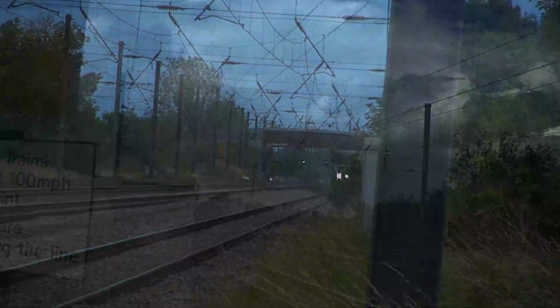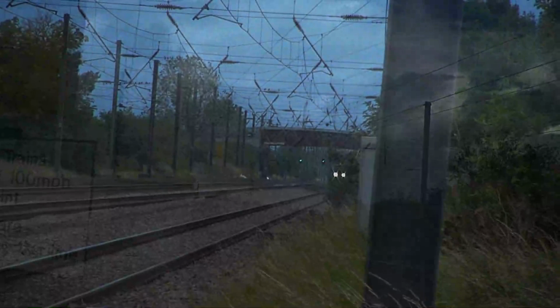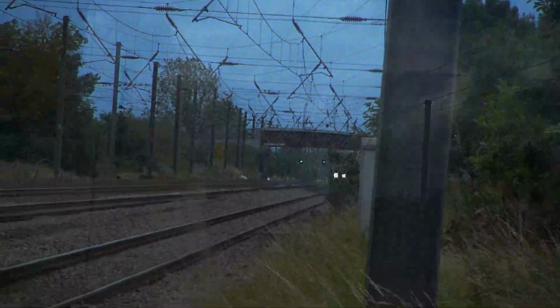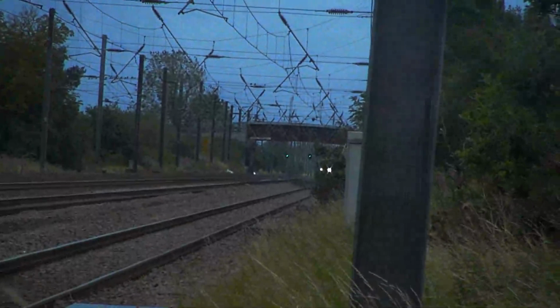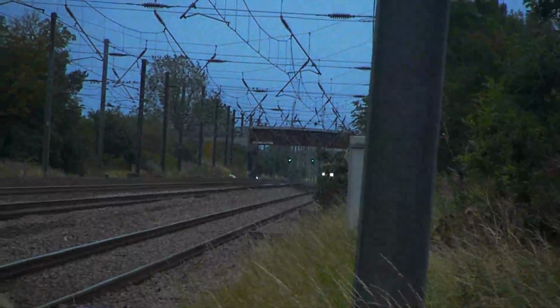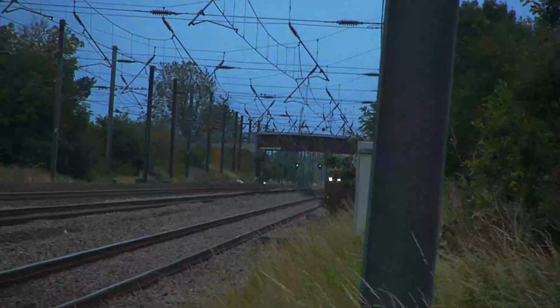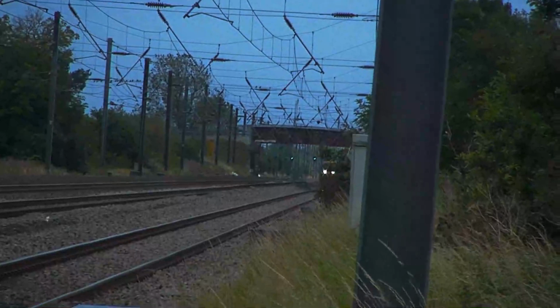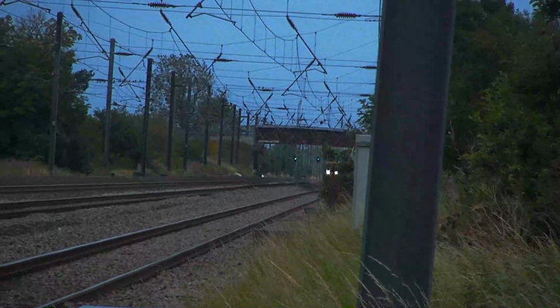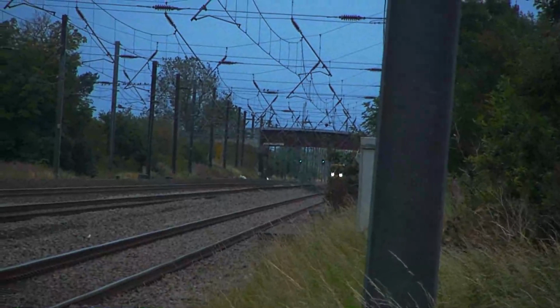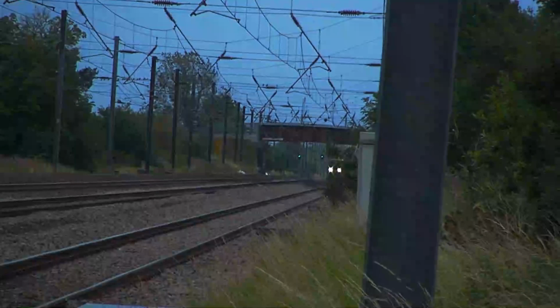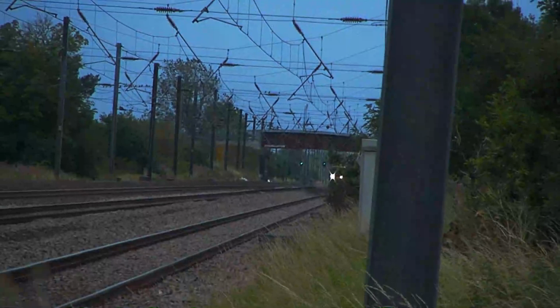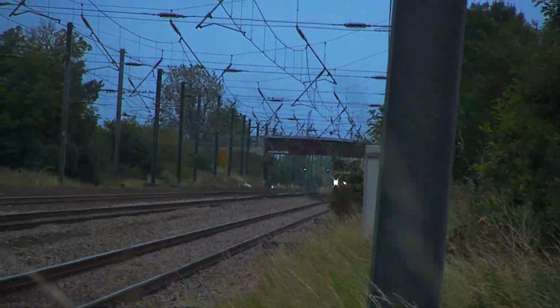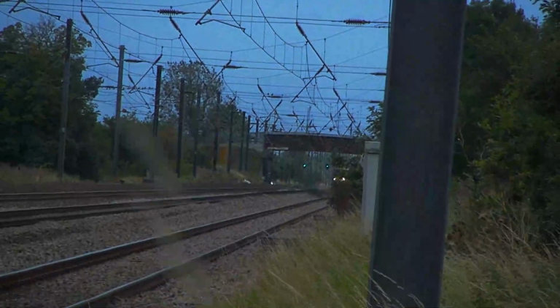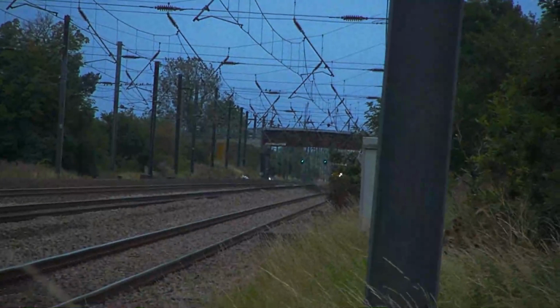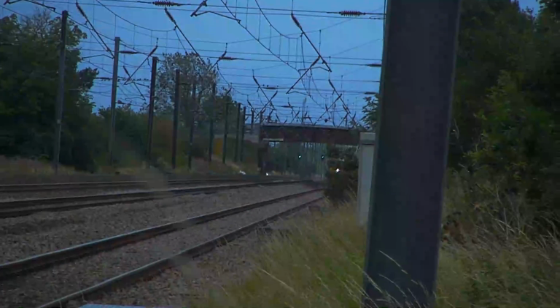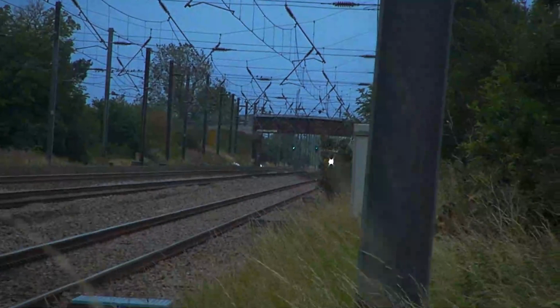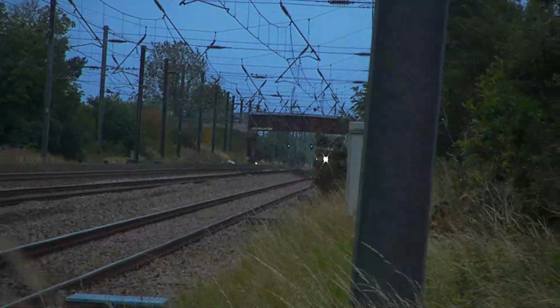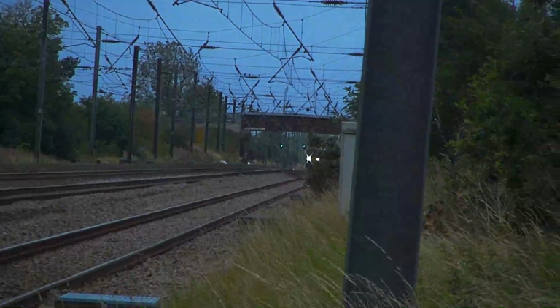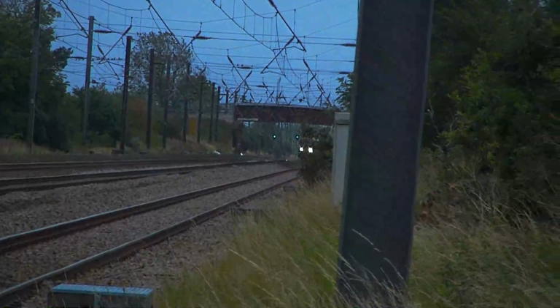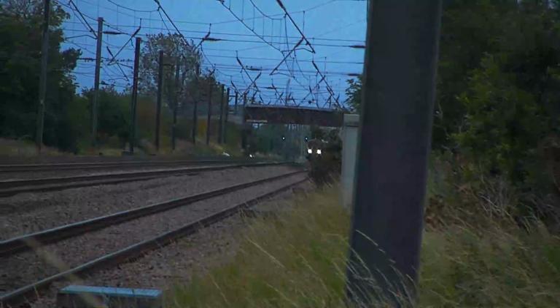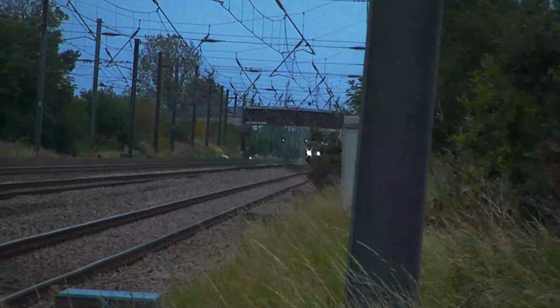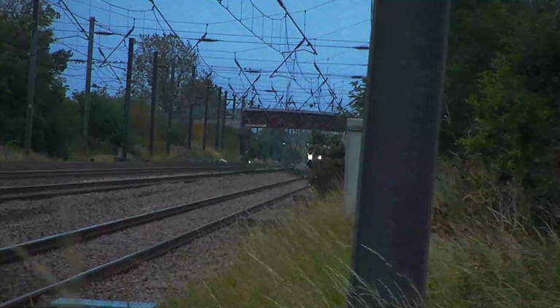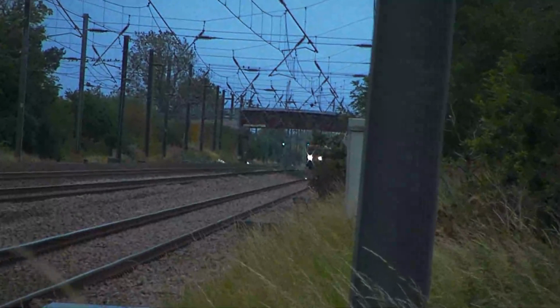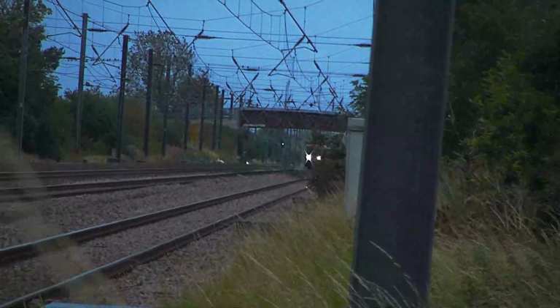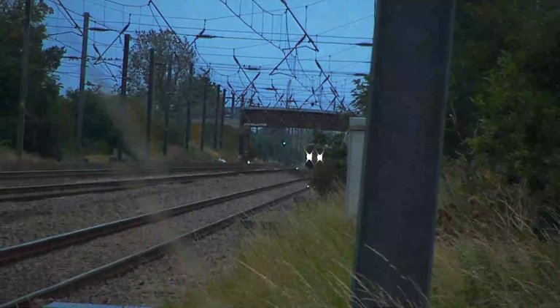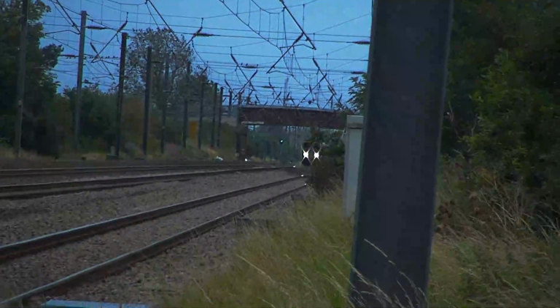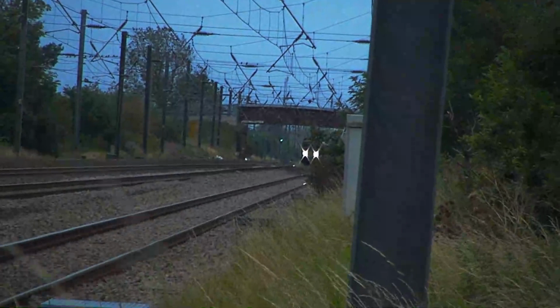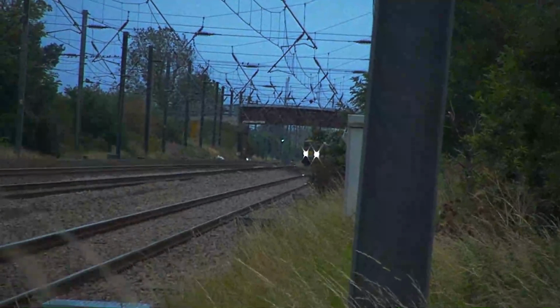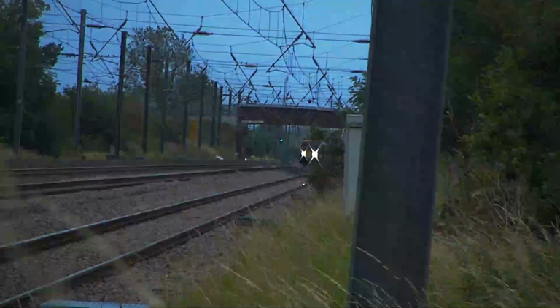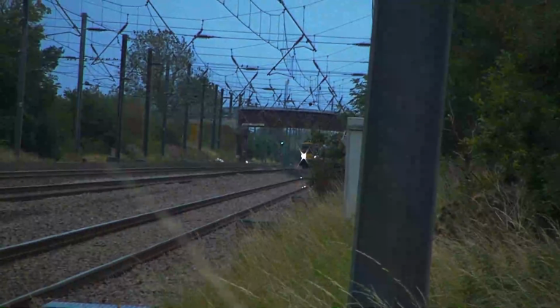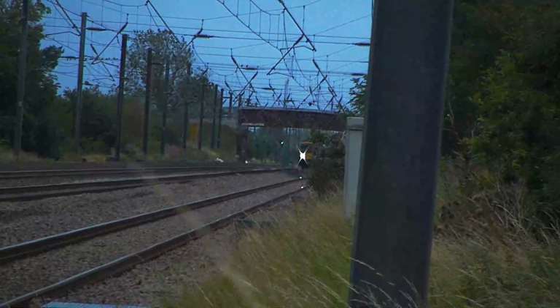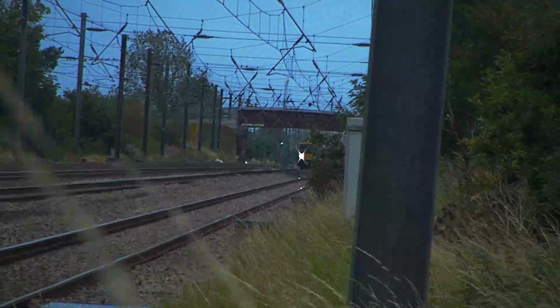A Class 185 passing from Manchester Airport to Redcar Central via Middlesbrough.